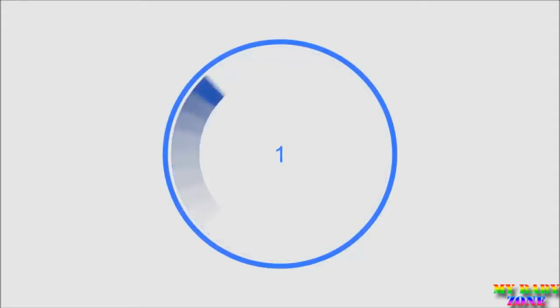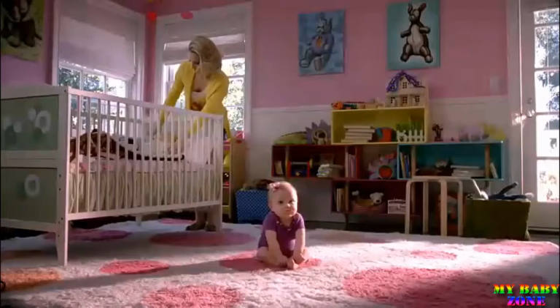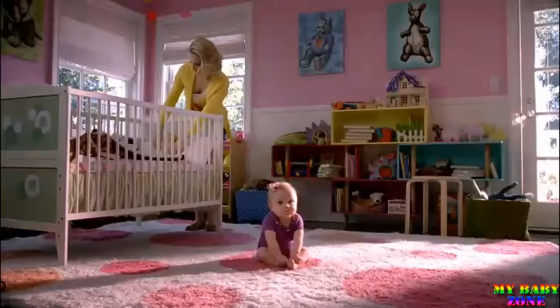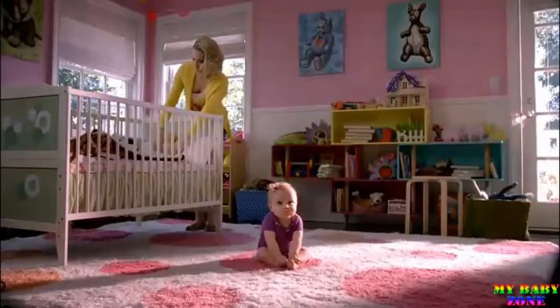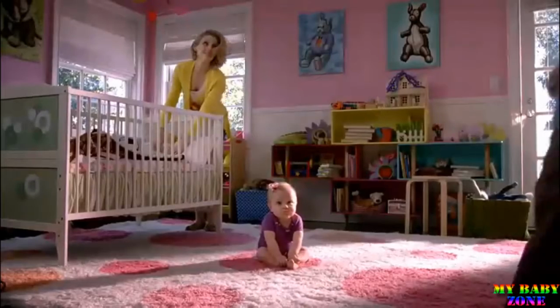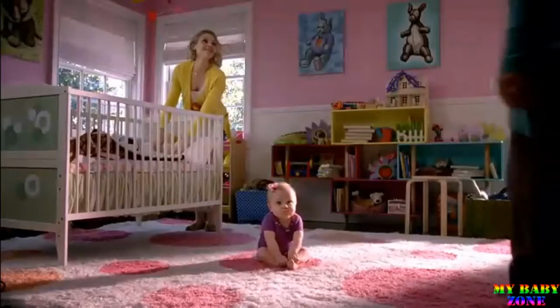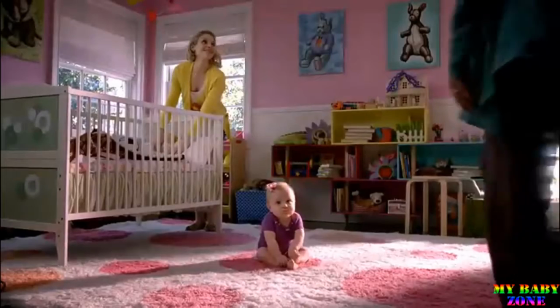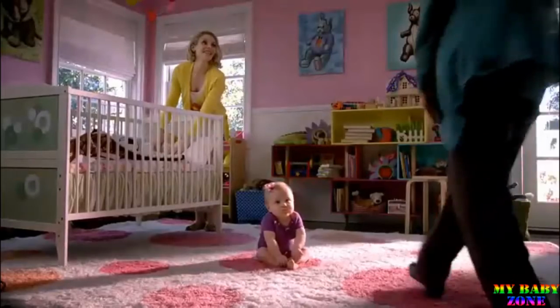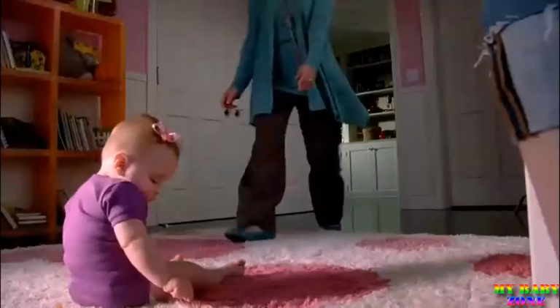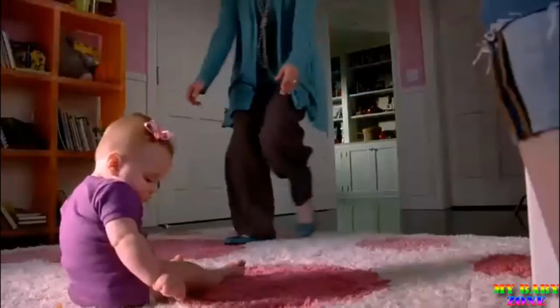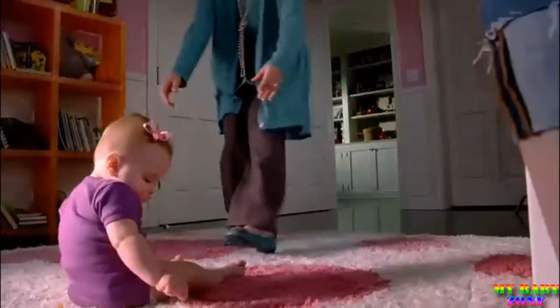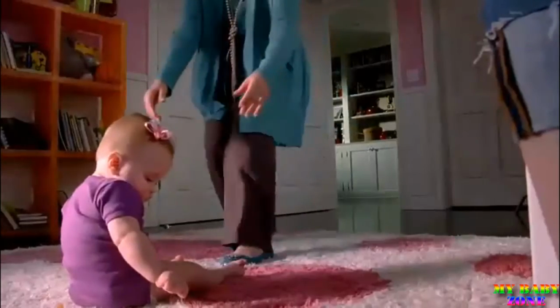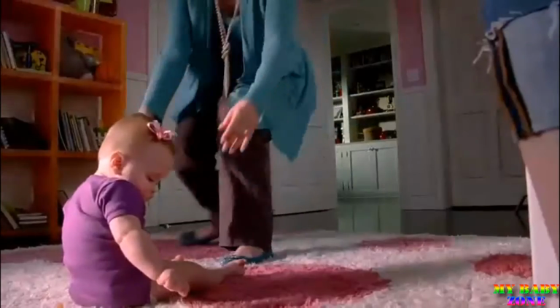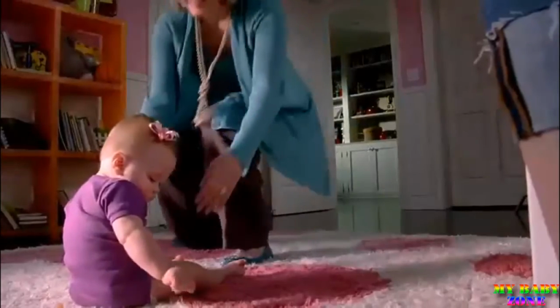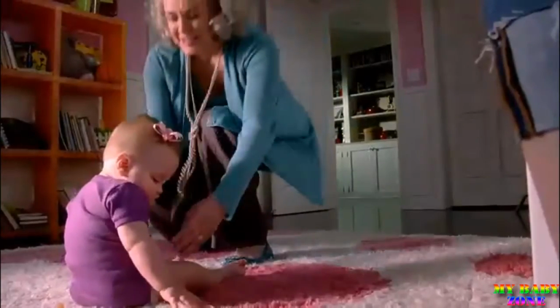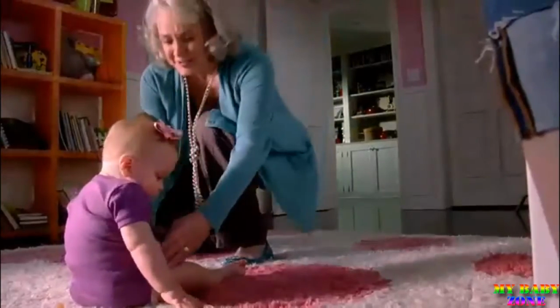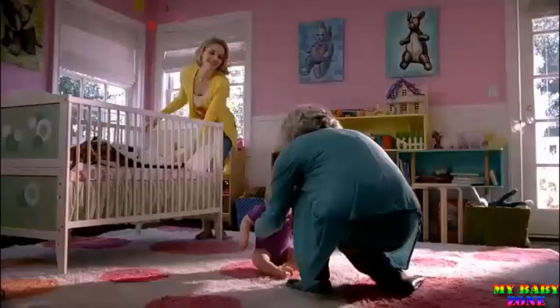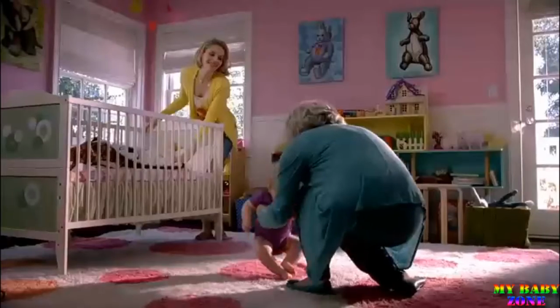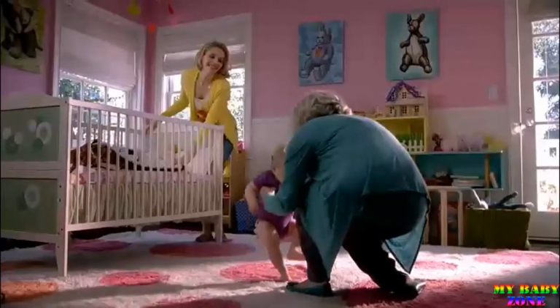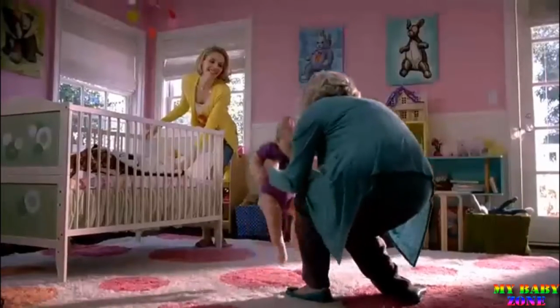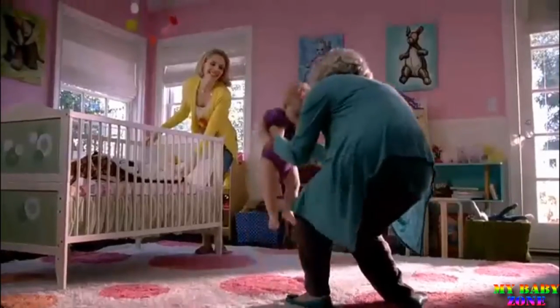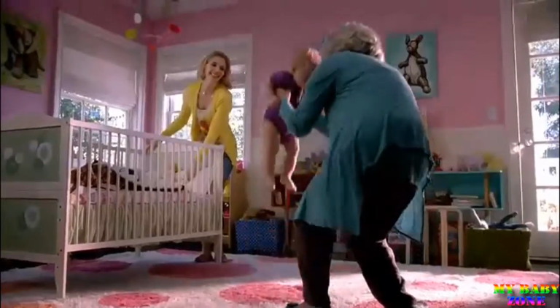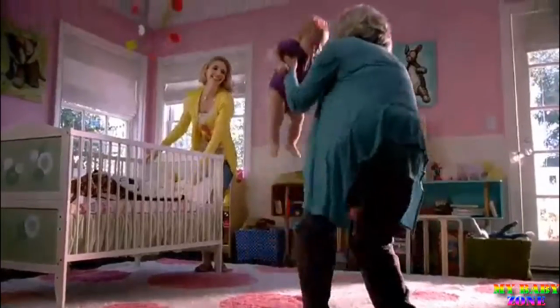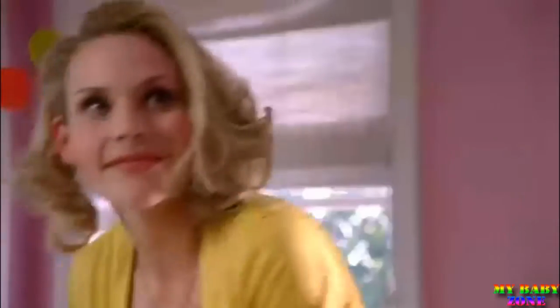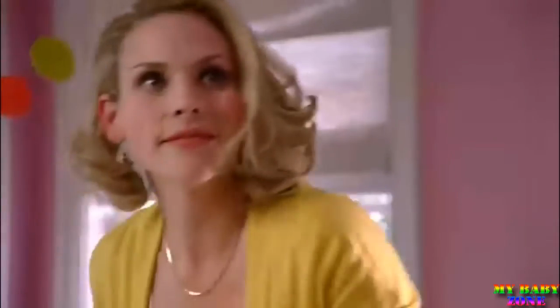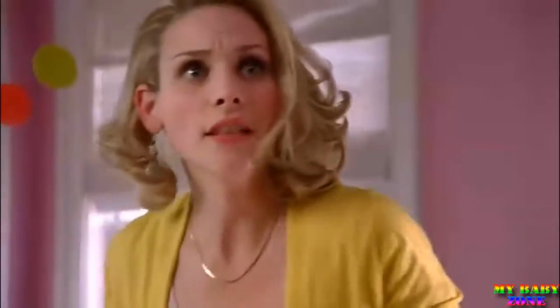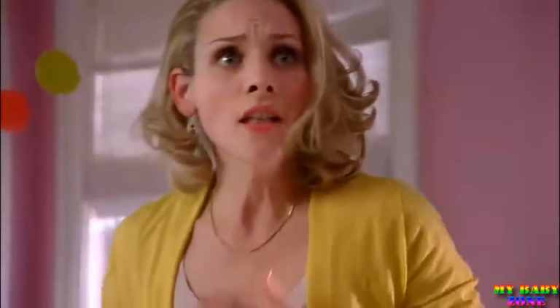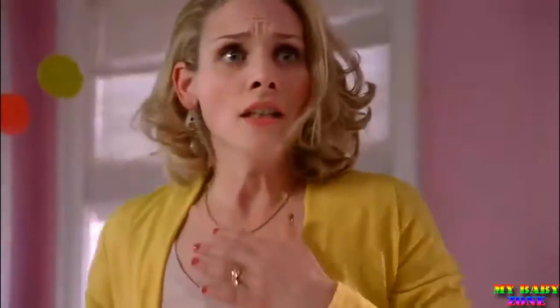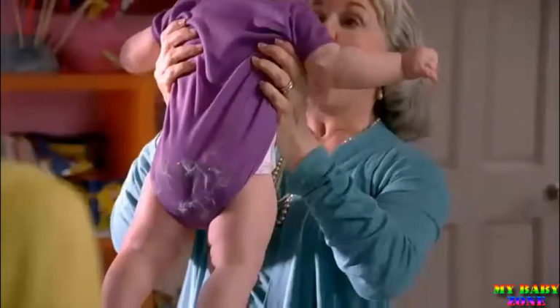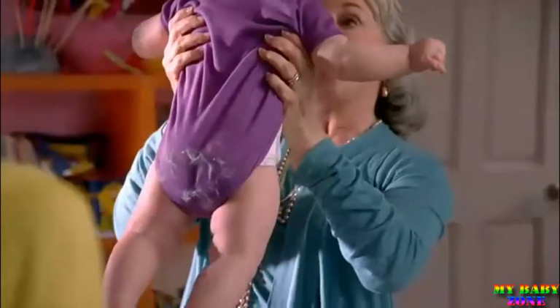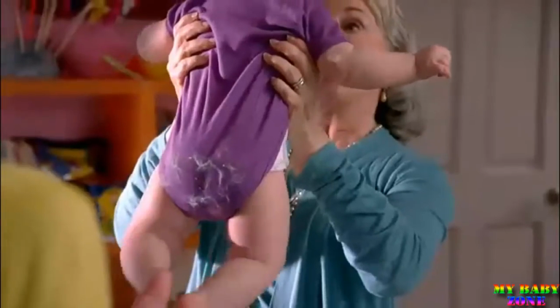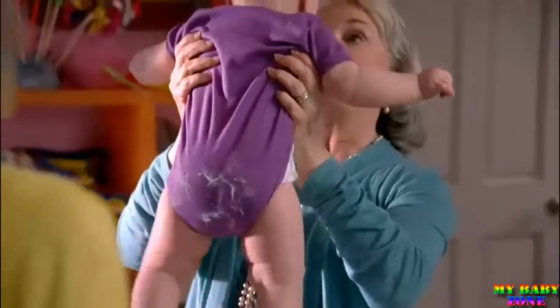Hi, sweetheart. Hey, mom. Look at you, your purple outfit in your bone.